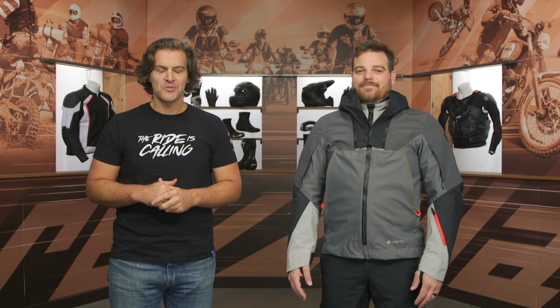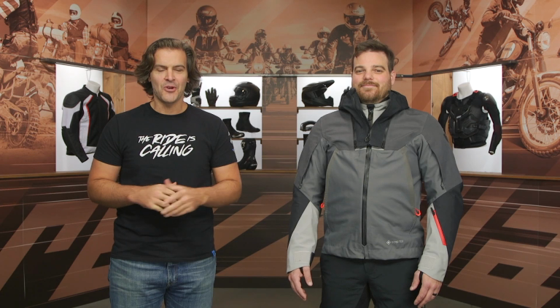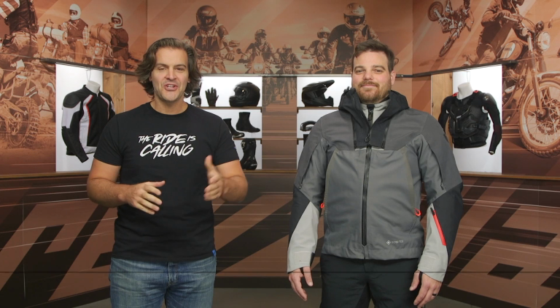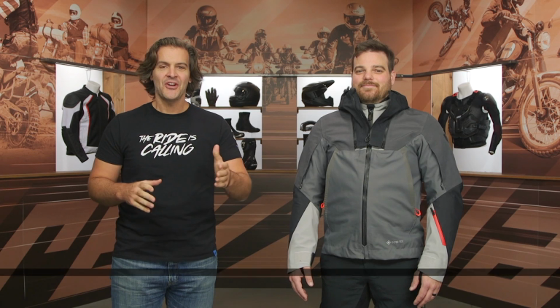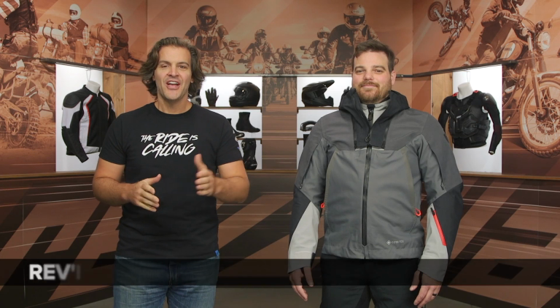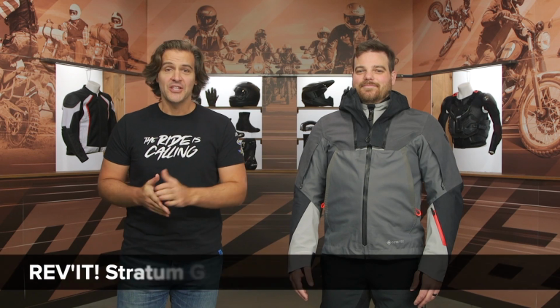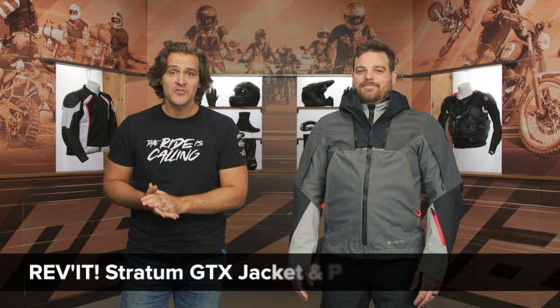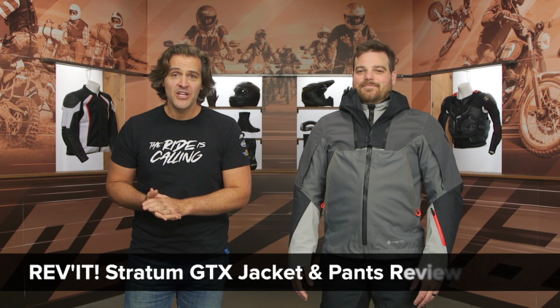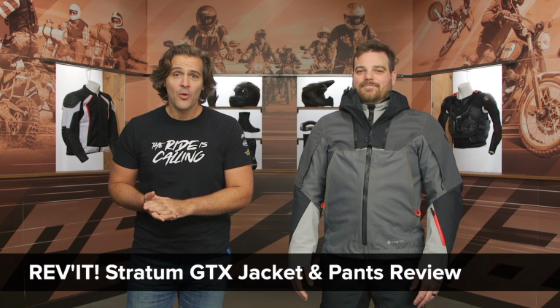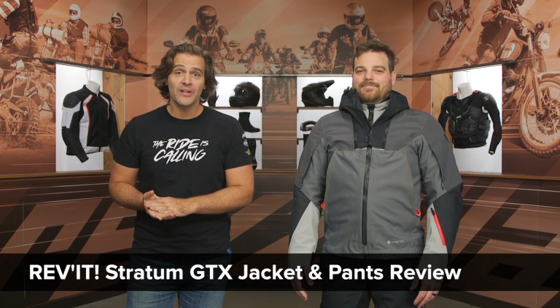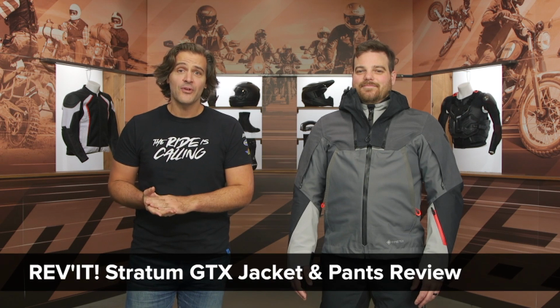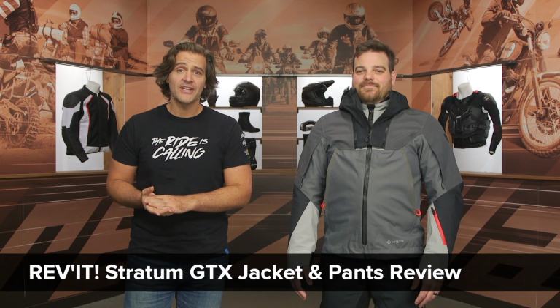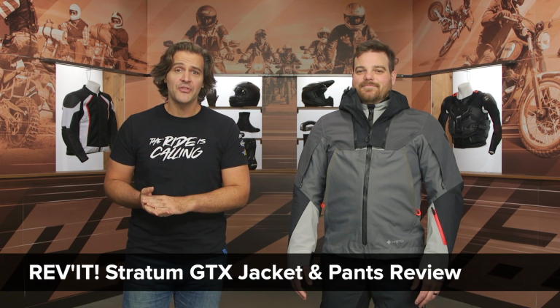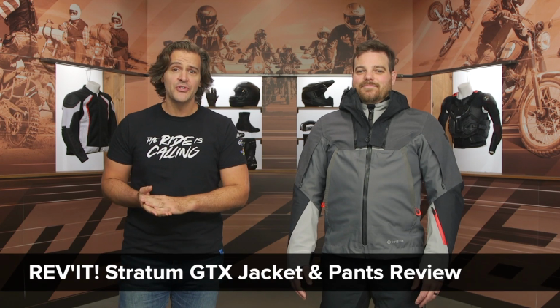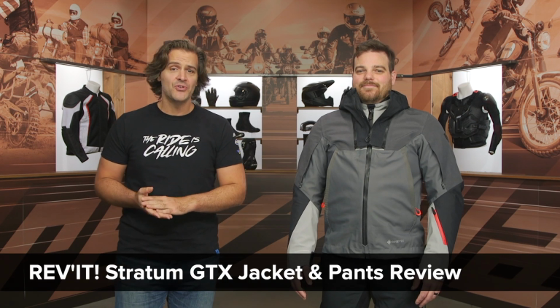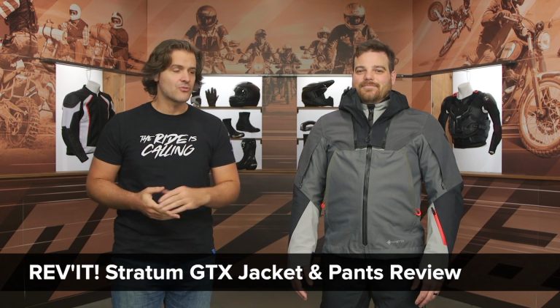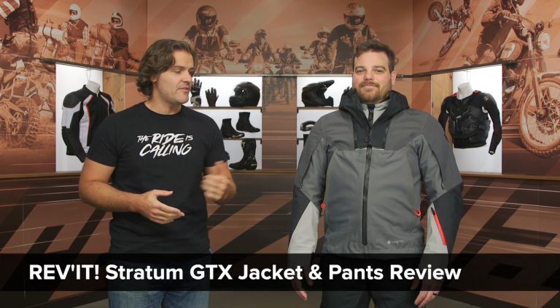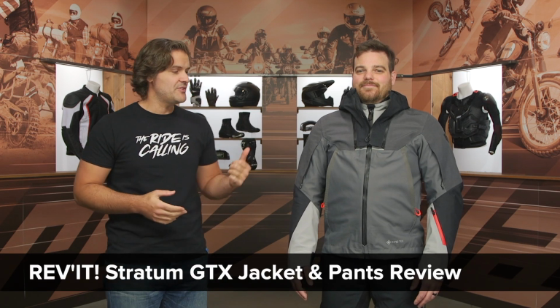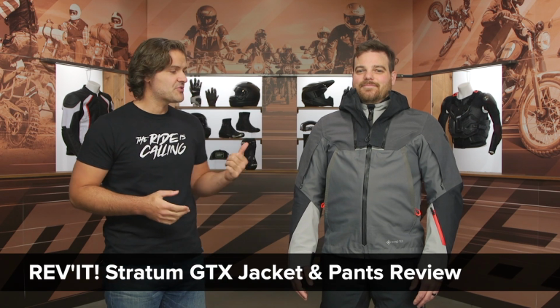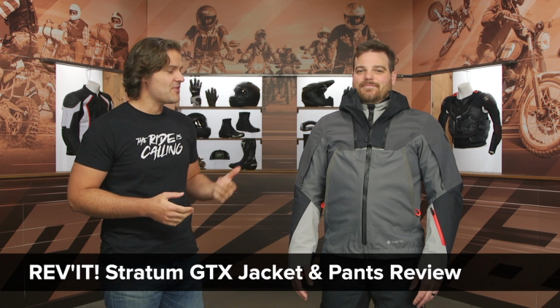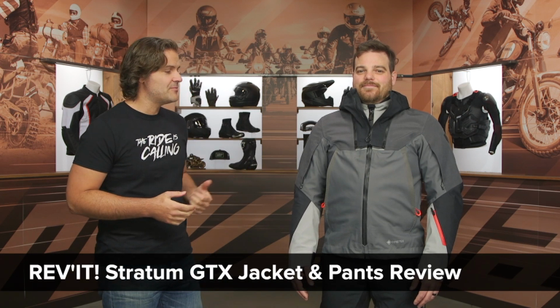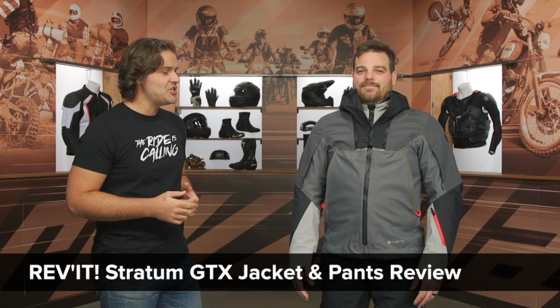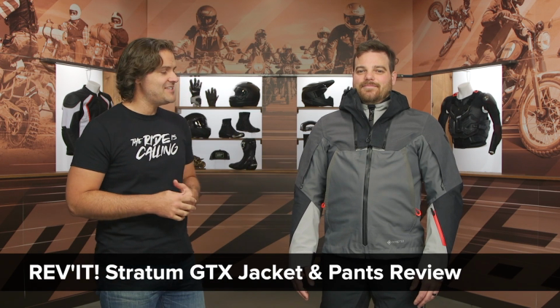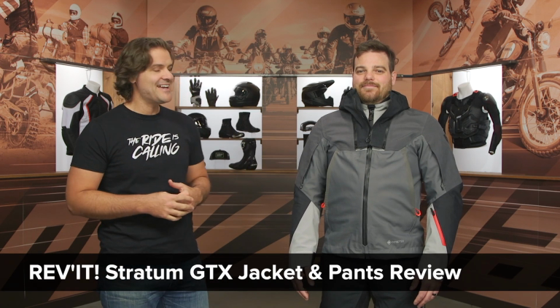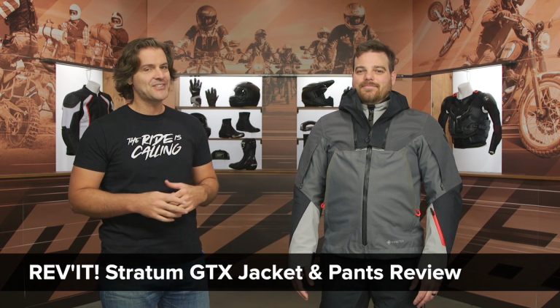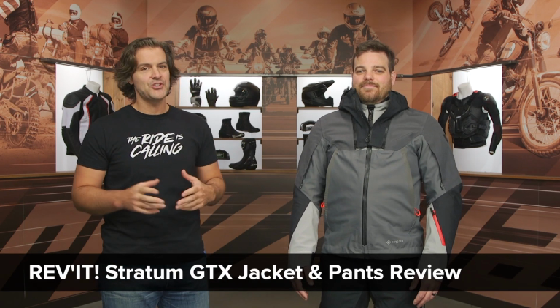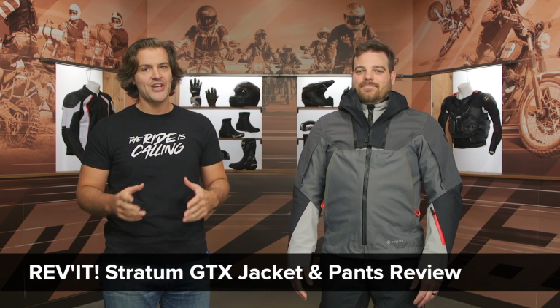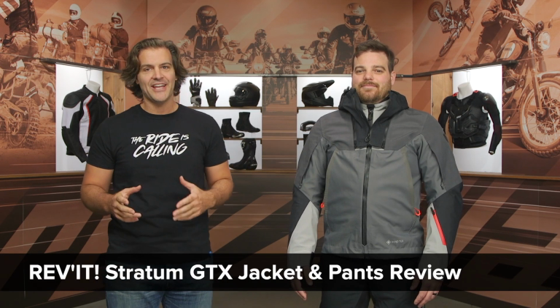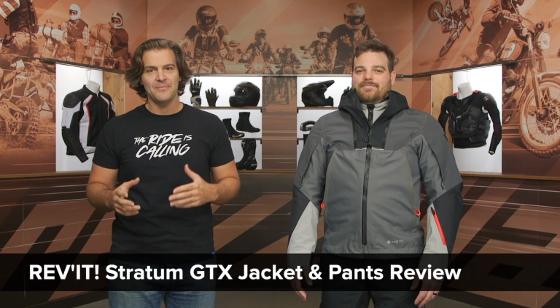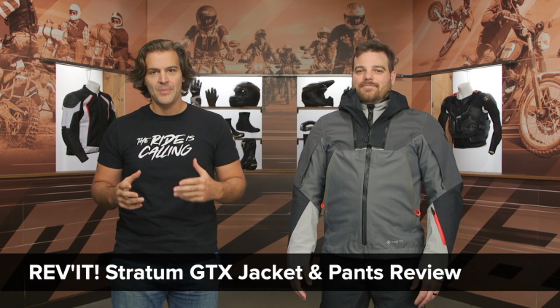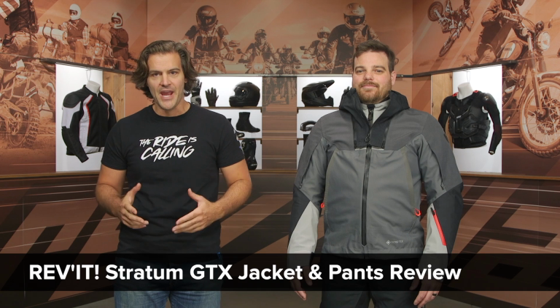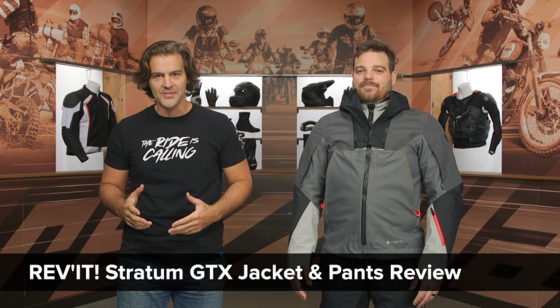Spurge here. In this video, we're going to break down the new Revit Stratum GTX jacket and pants.